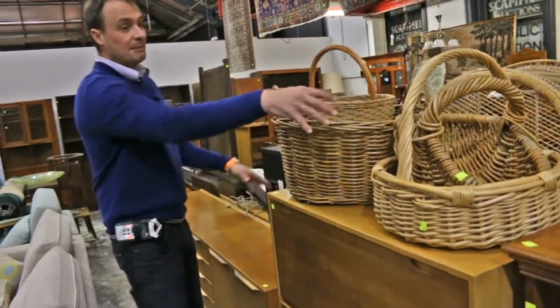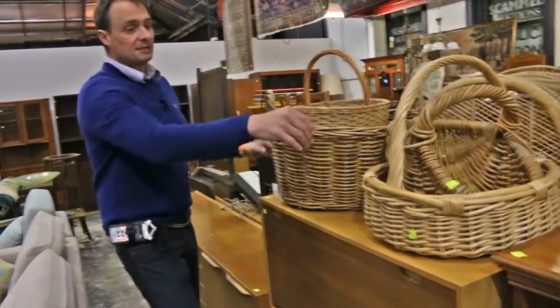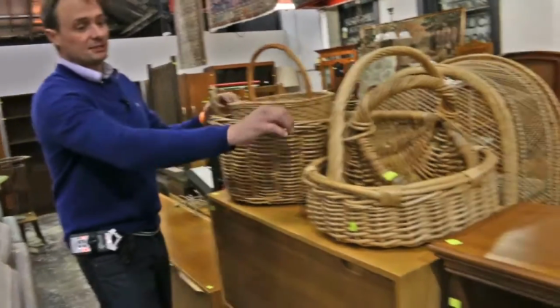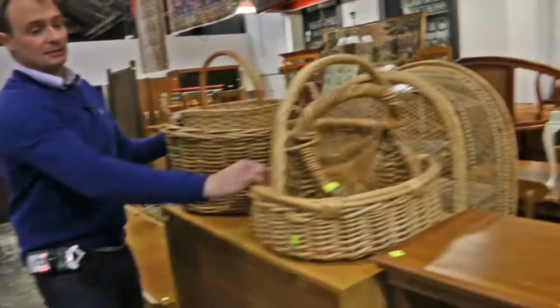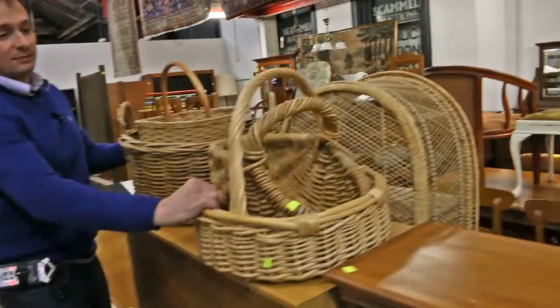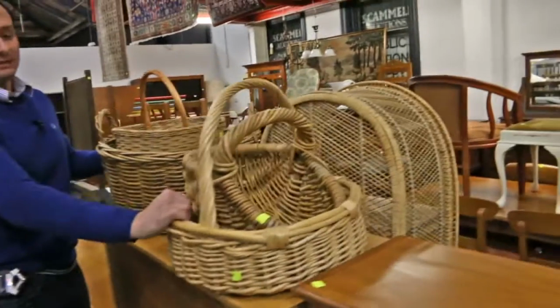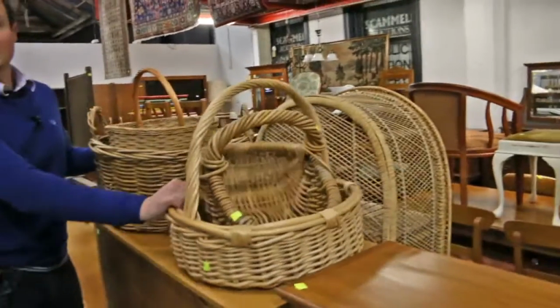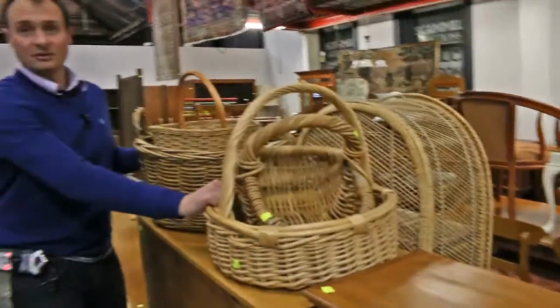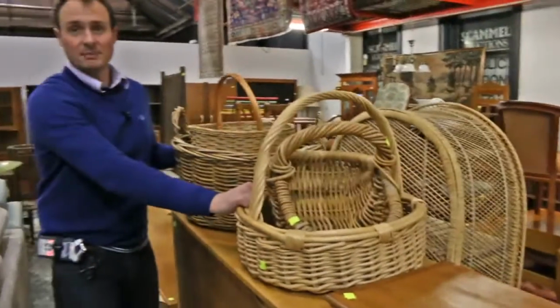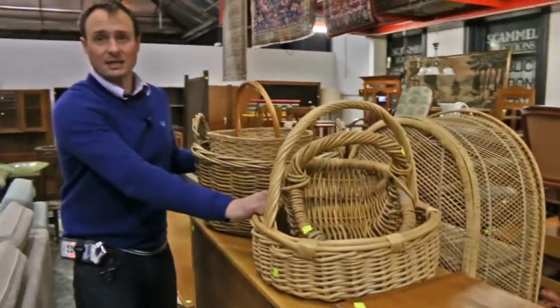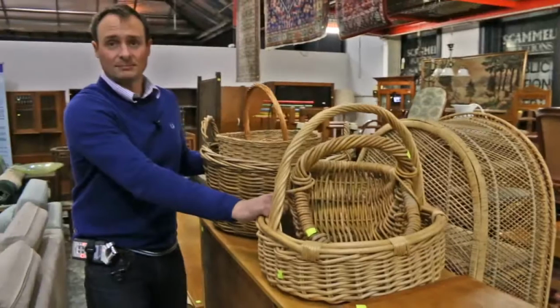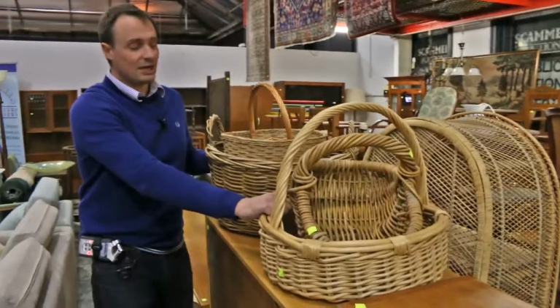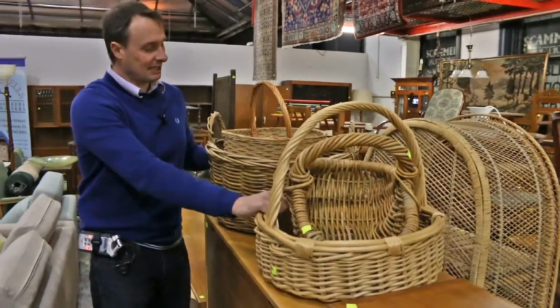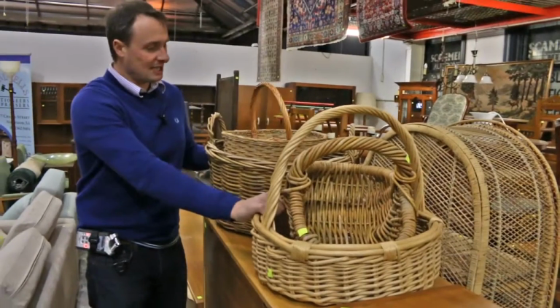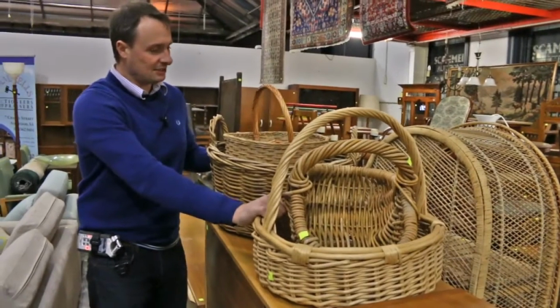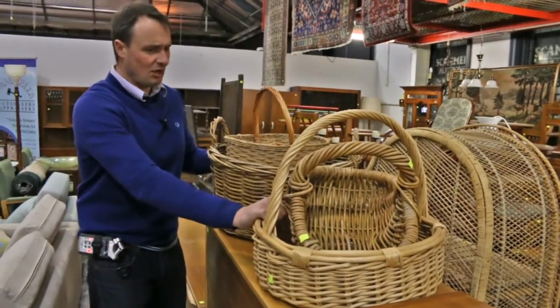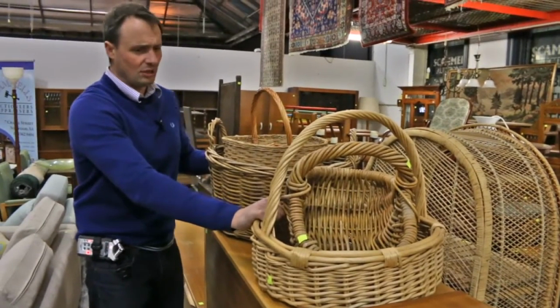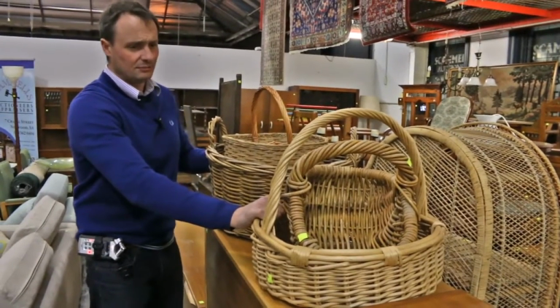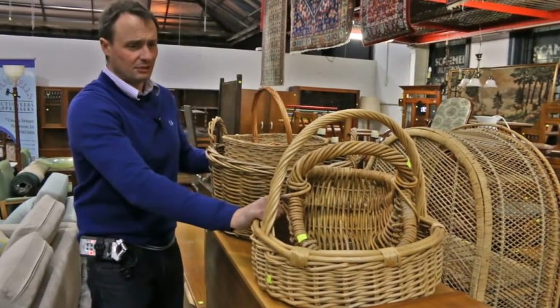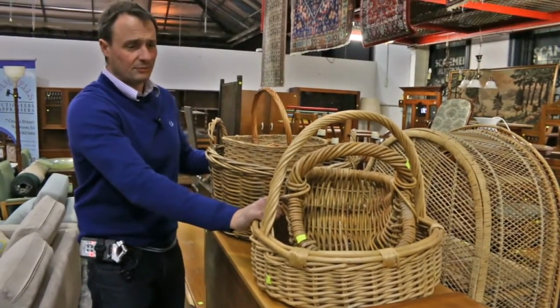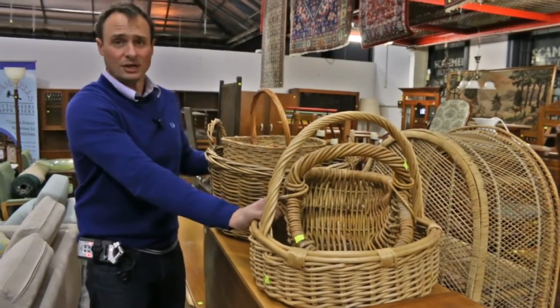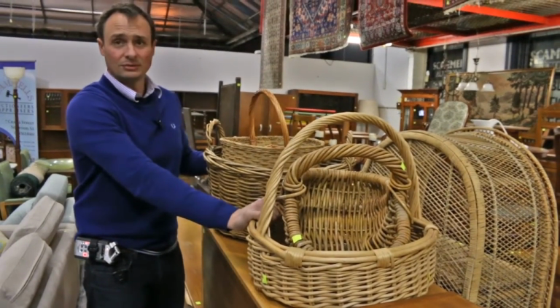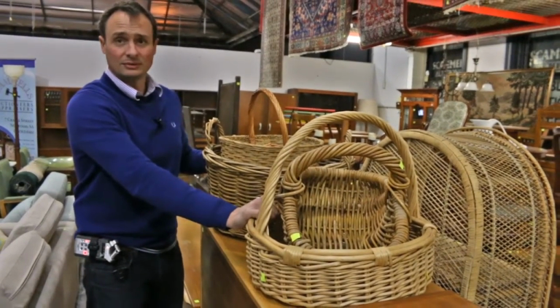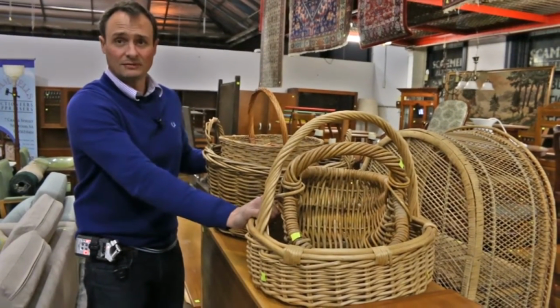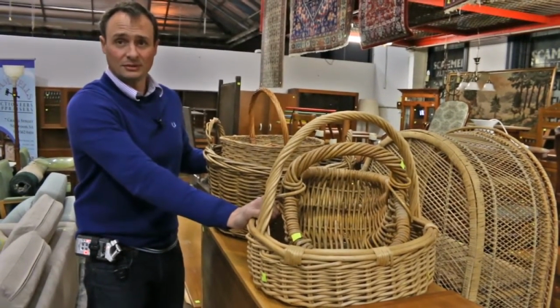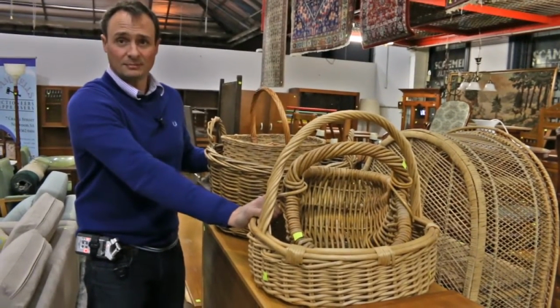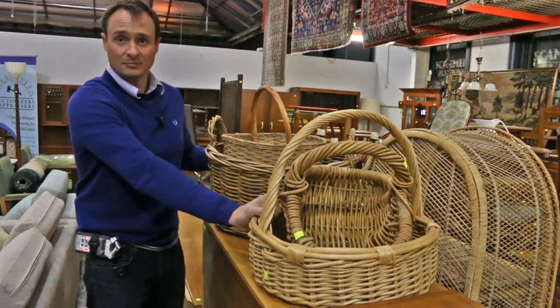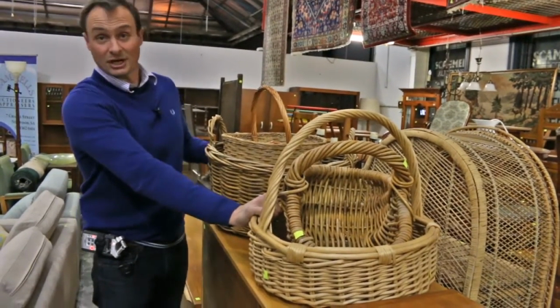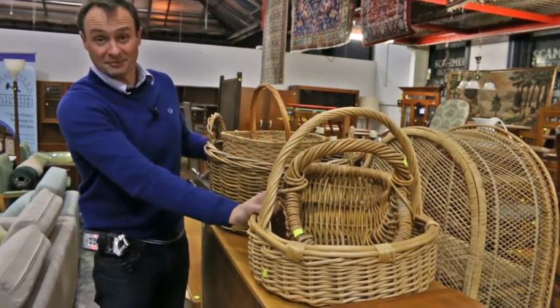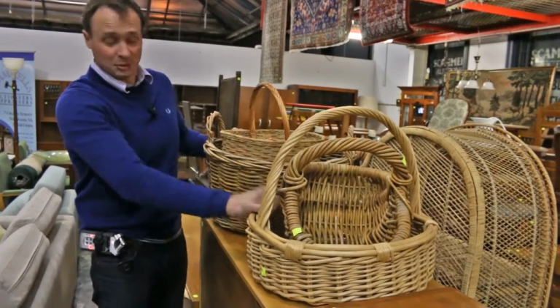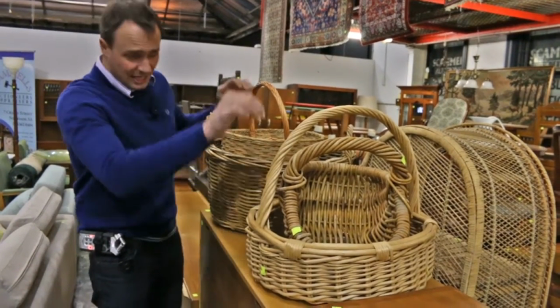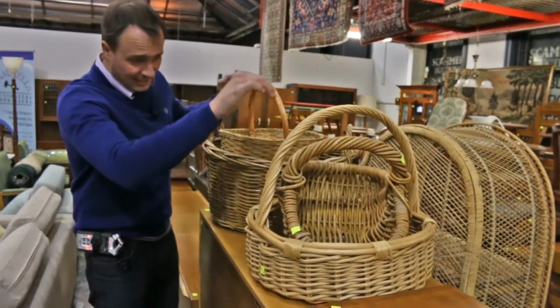Cane baskets — great for delivering bread, cakes, the whole lot. Little Red Riding Hood, if you're doing a bit of a mock-up of a play.